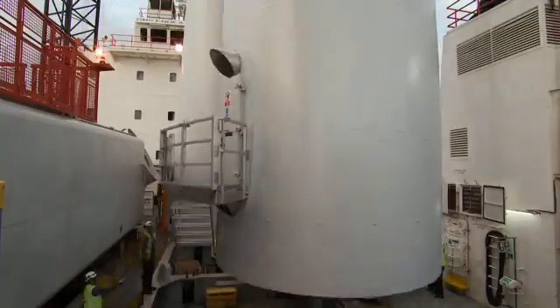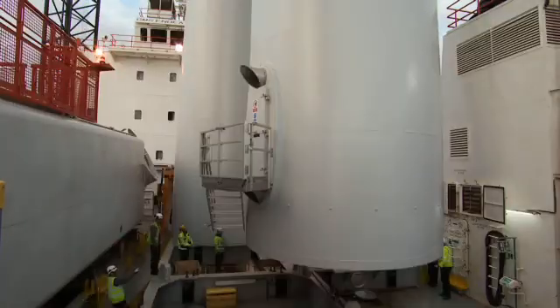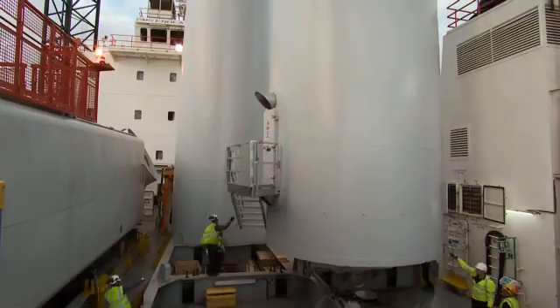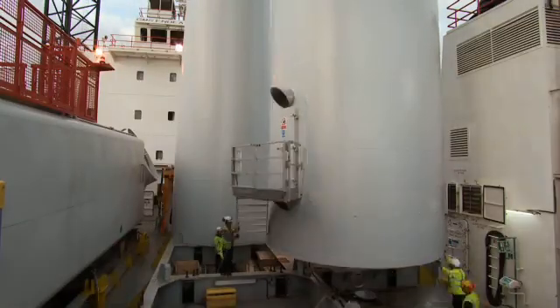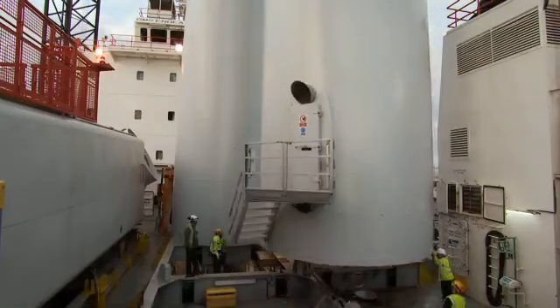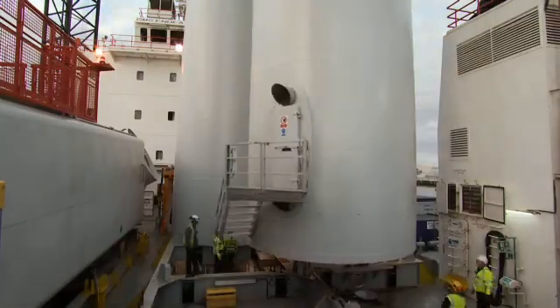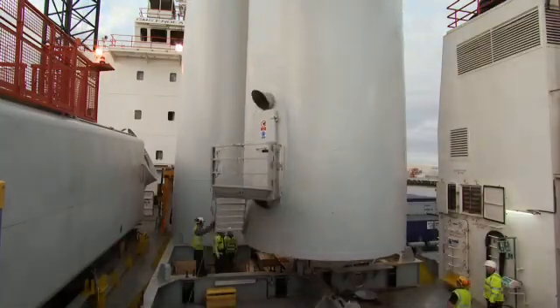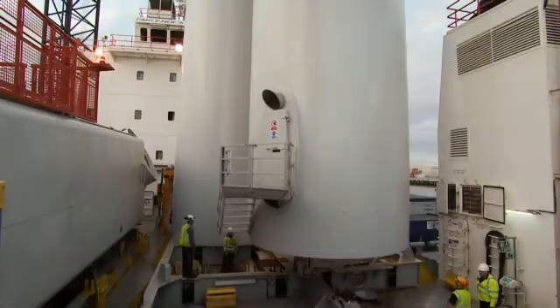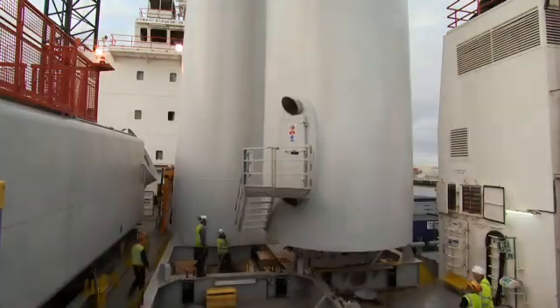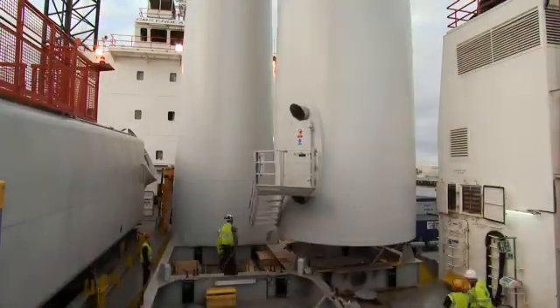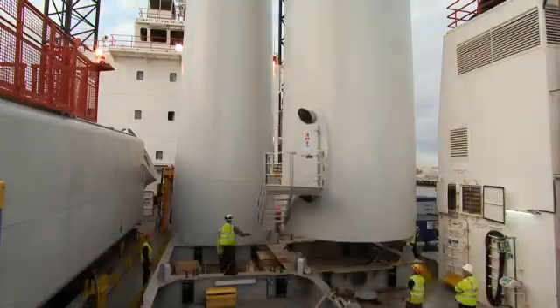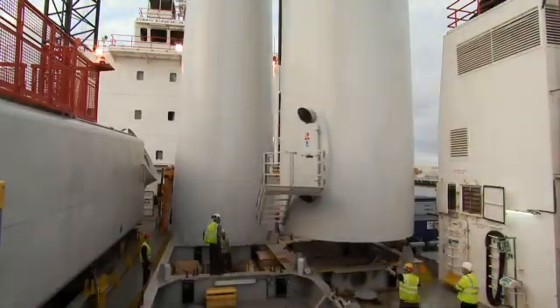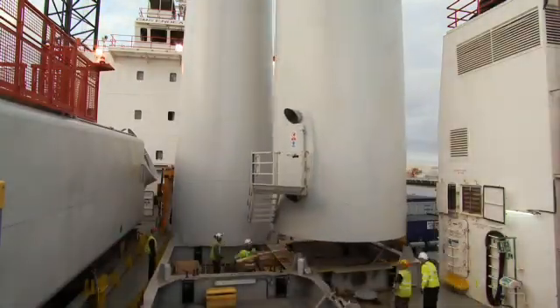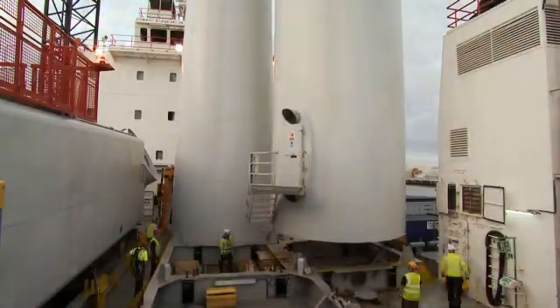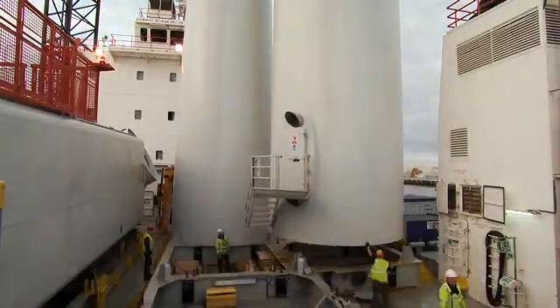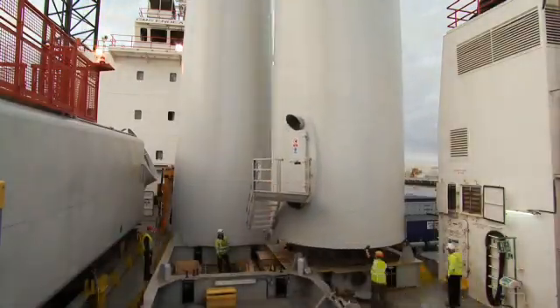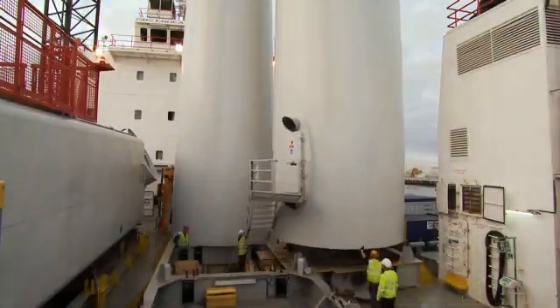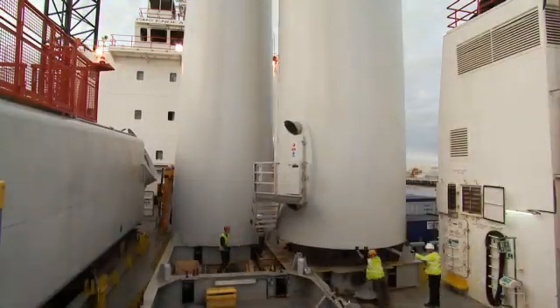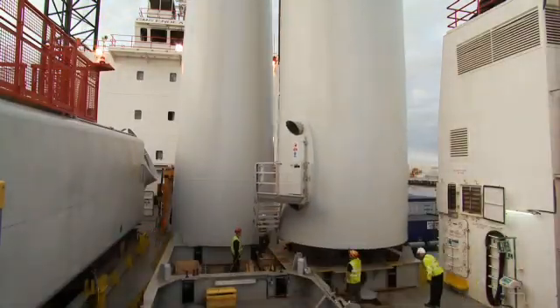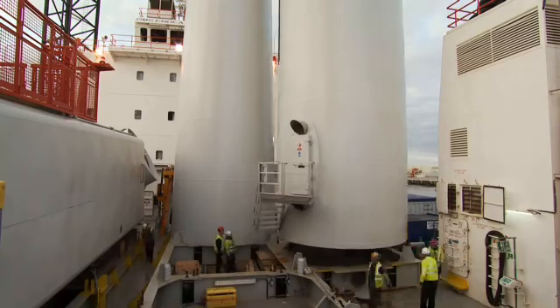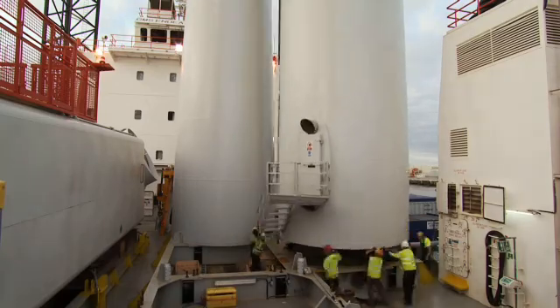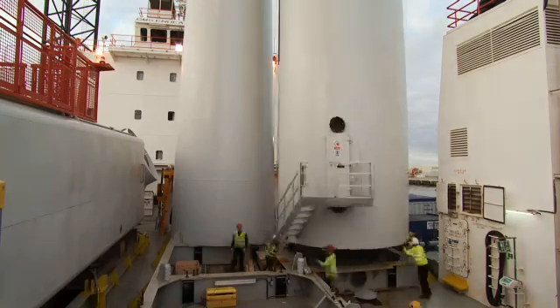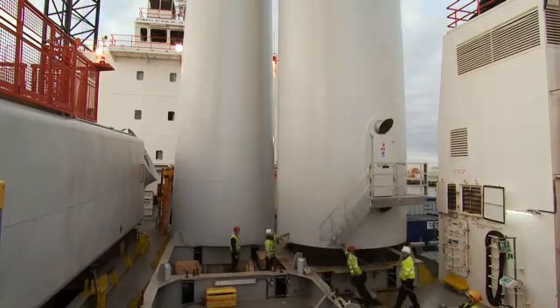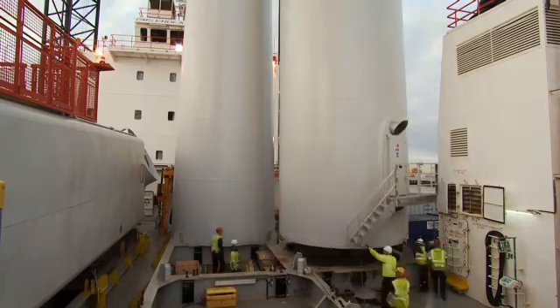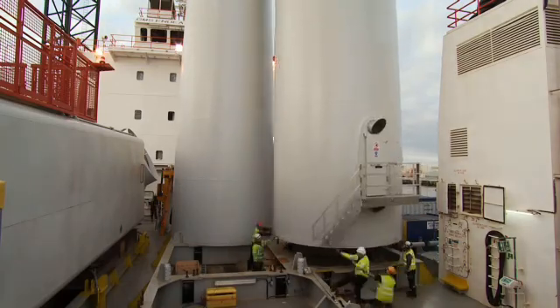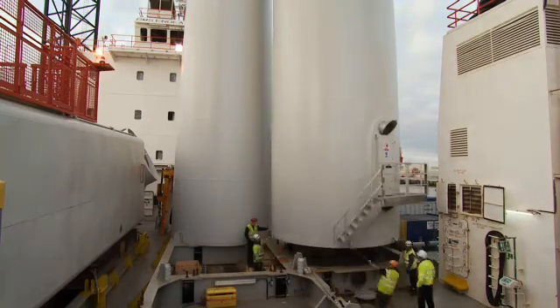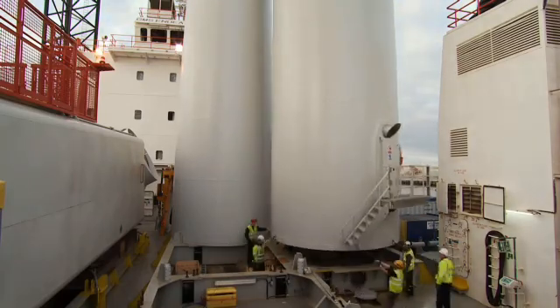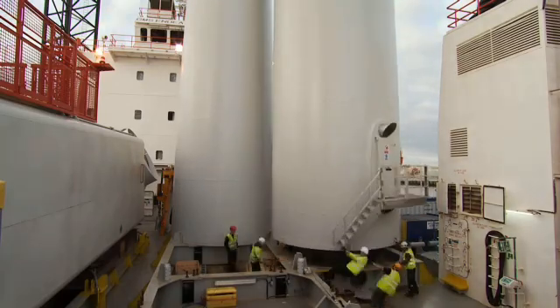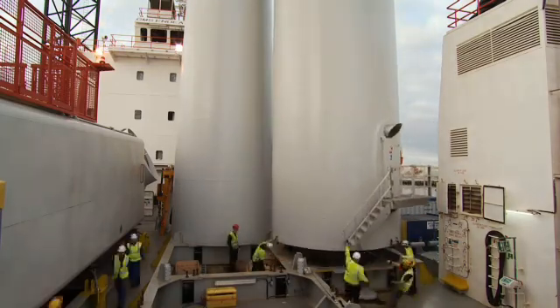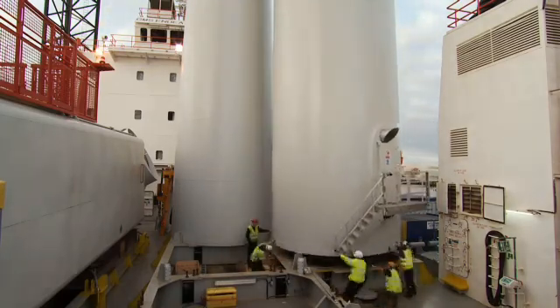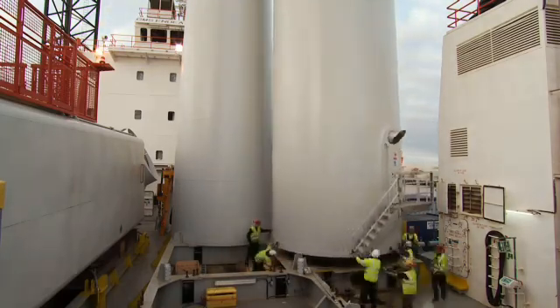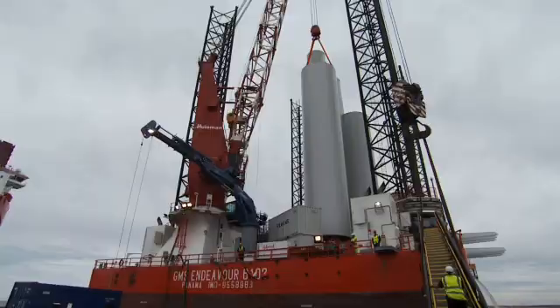By morning, Endeavour is fully laden and ready to leave. Although it's a marvel something so enormous can actually float.